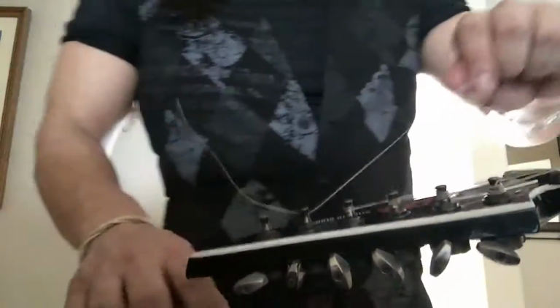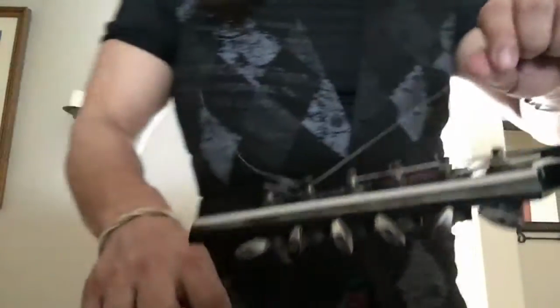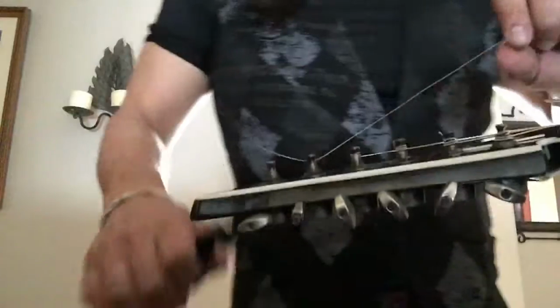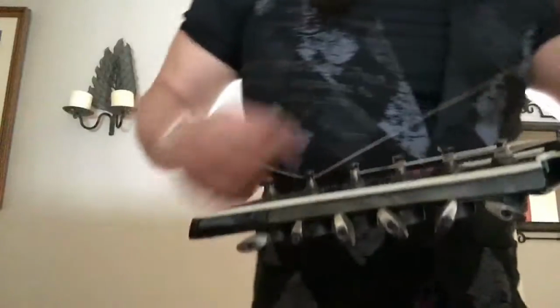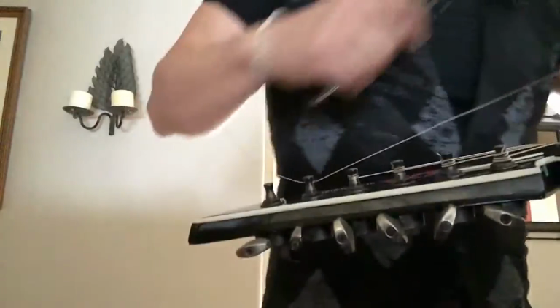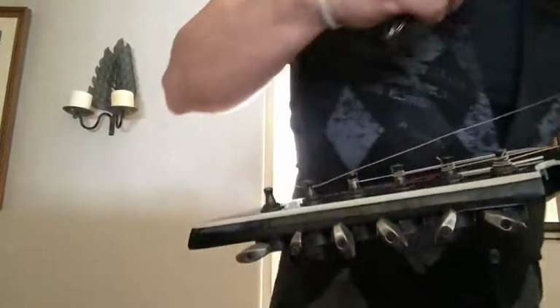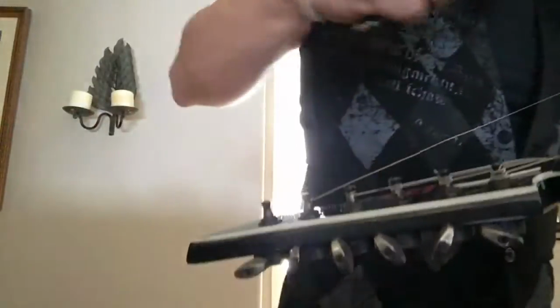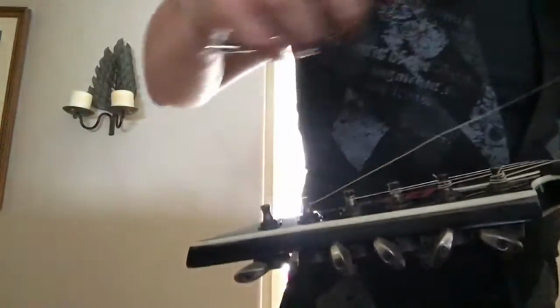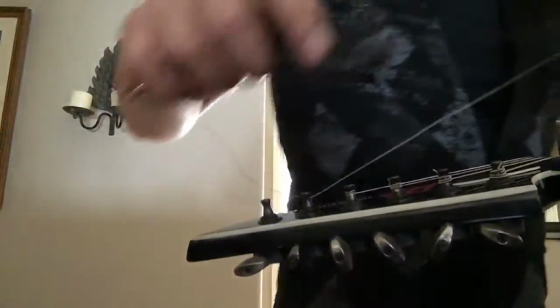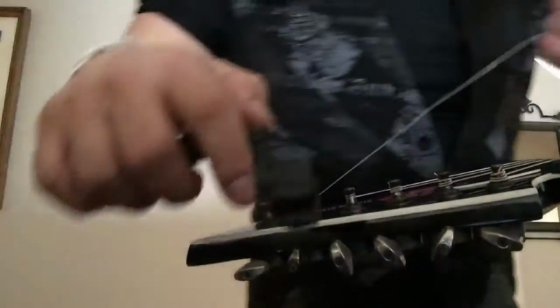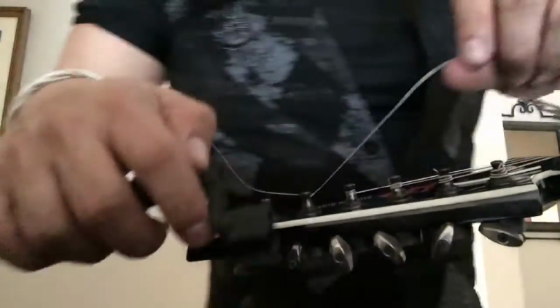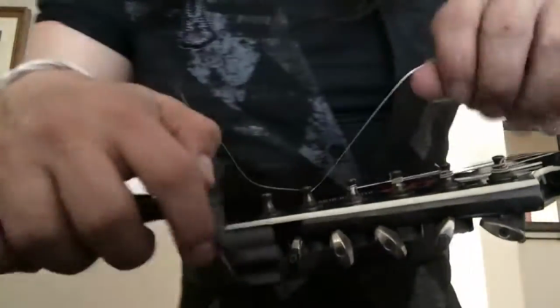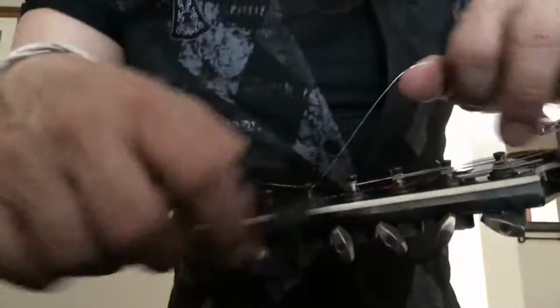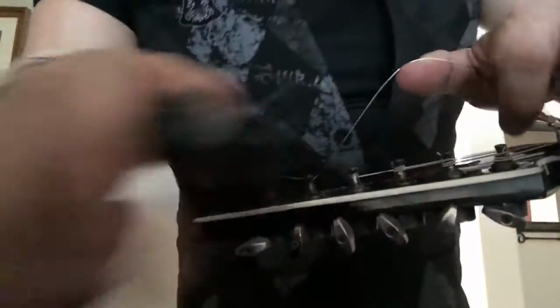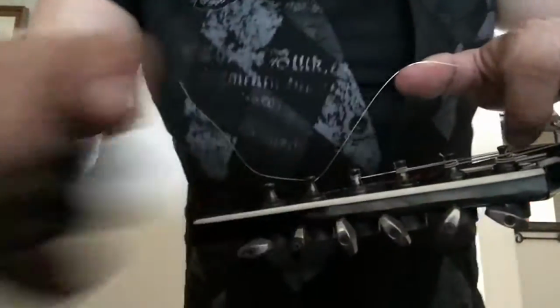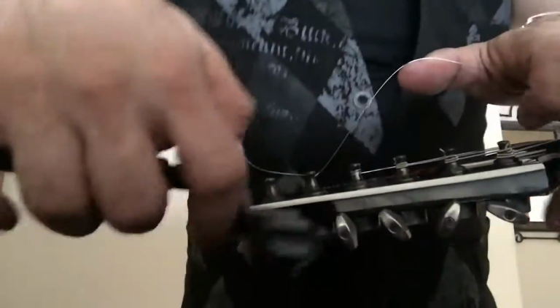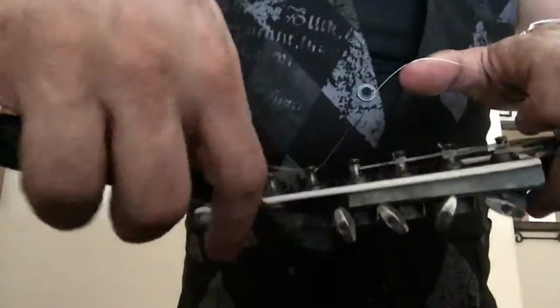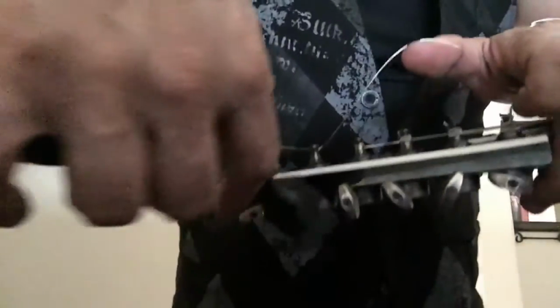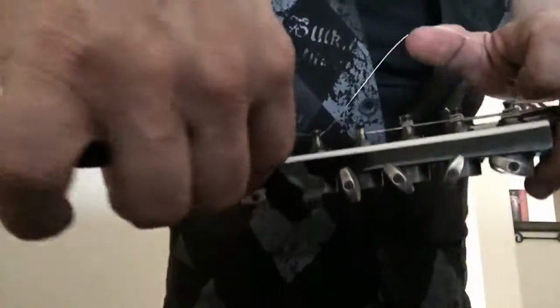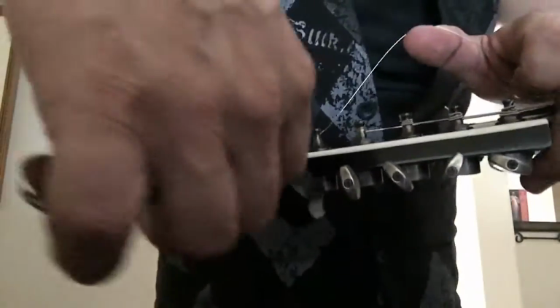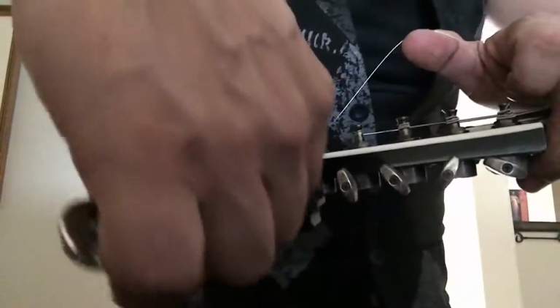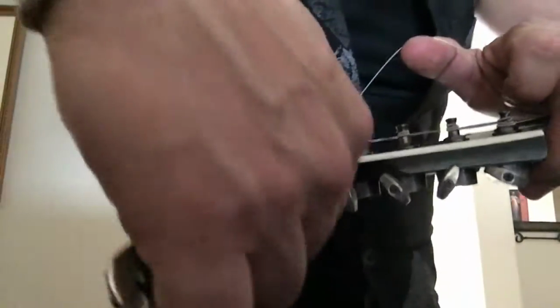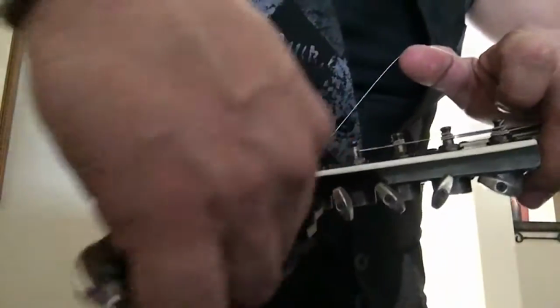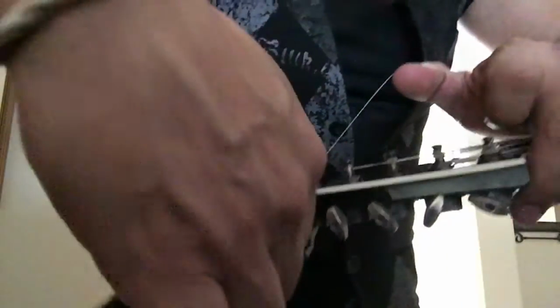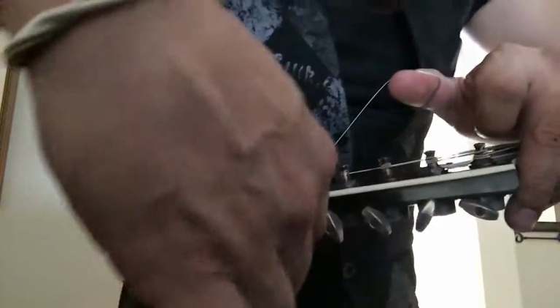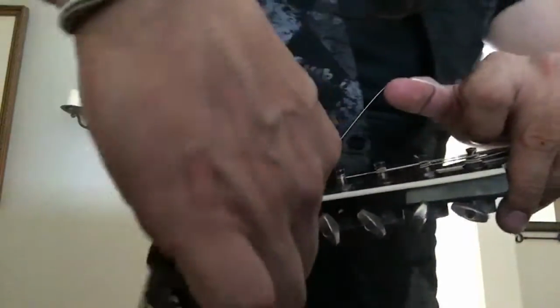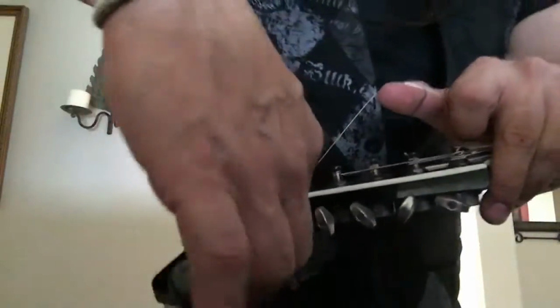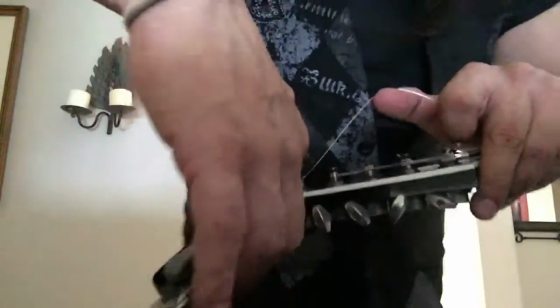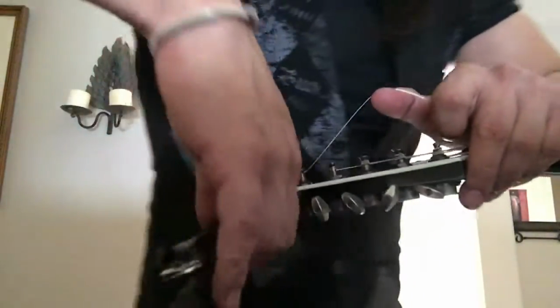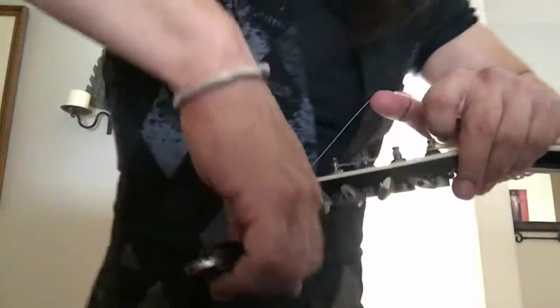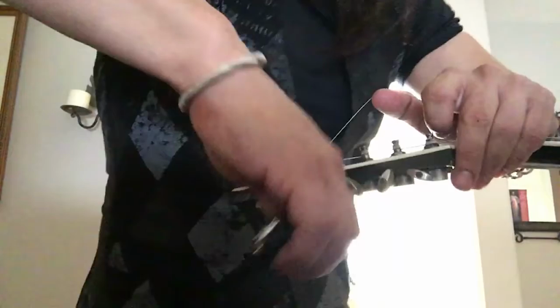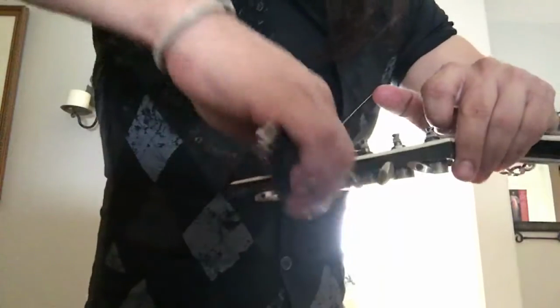And from there on, with your speed winder, you start winding.